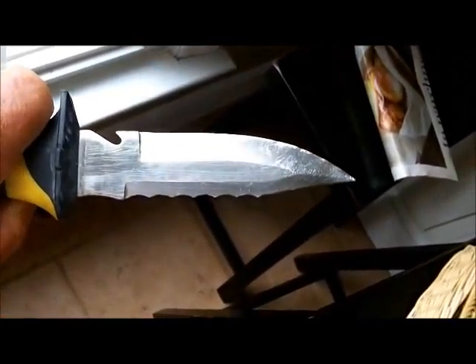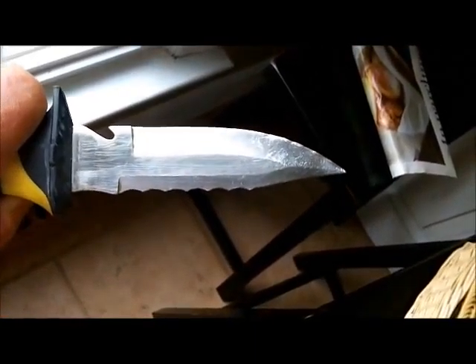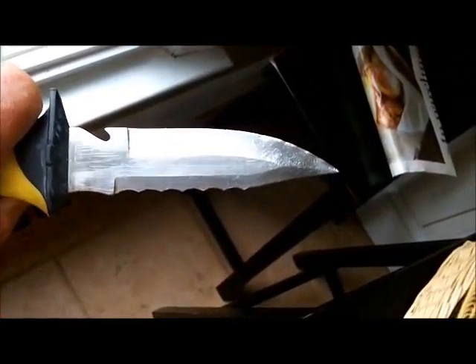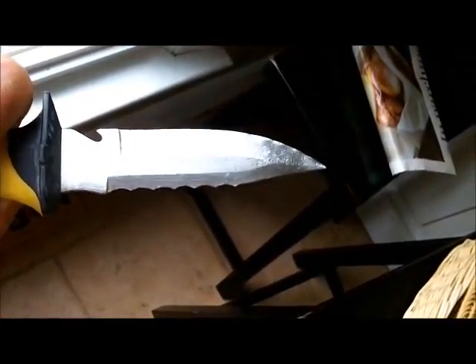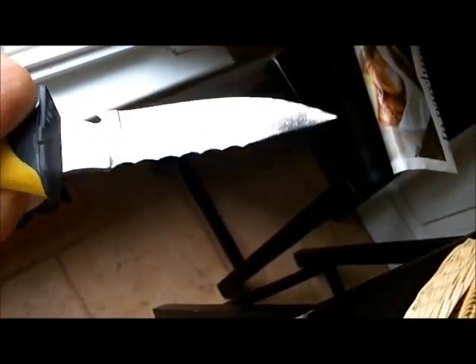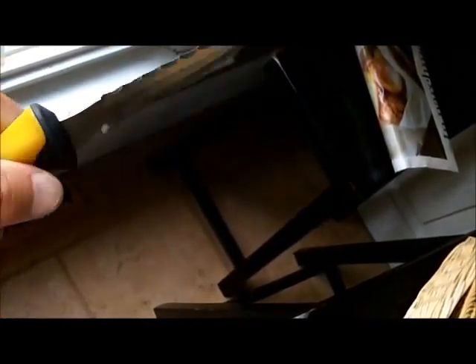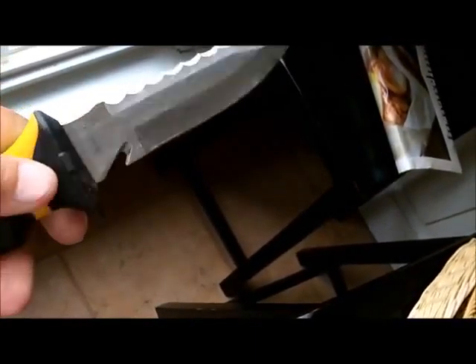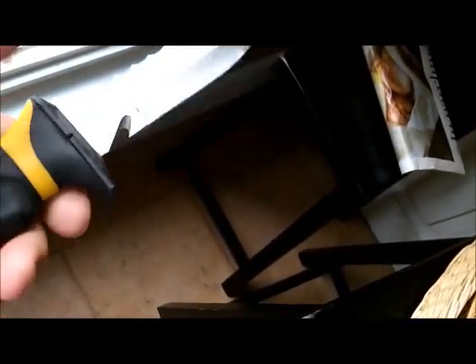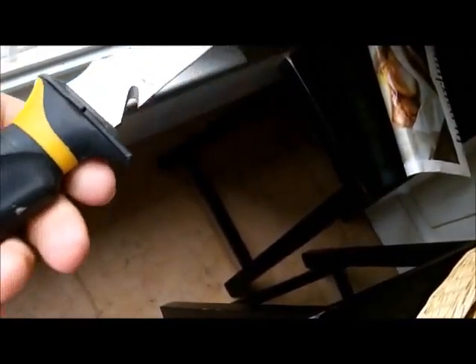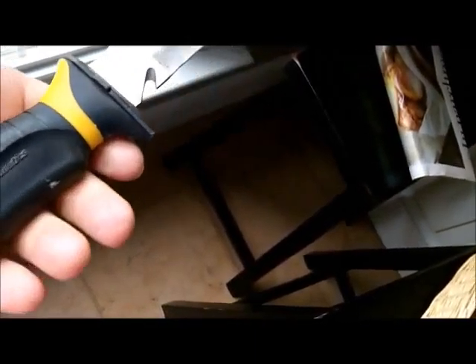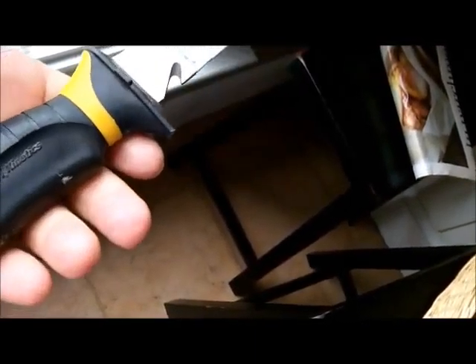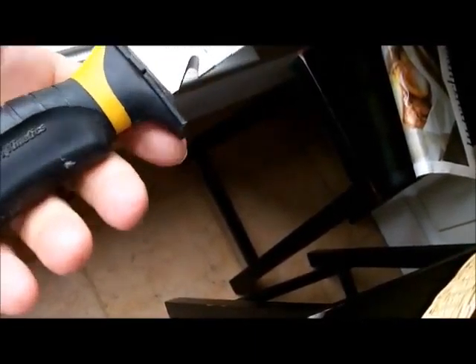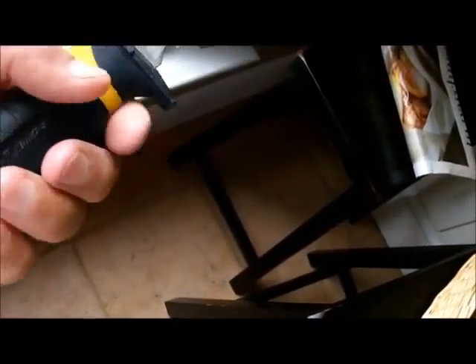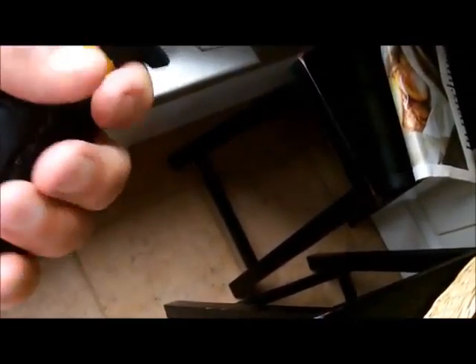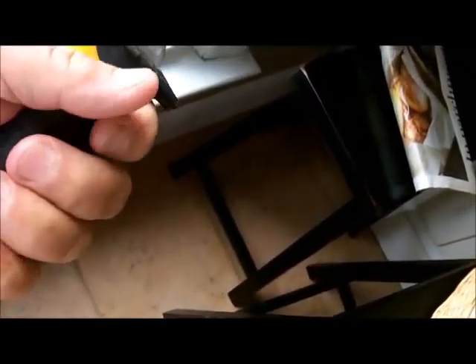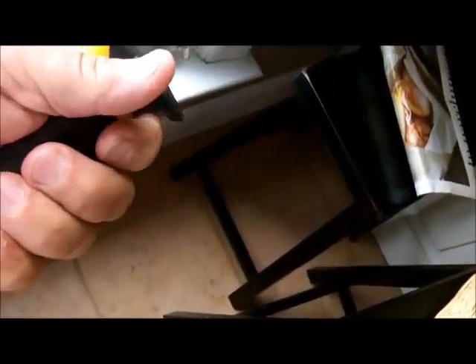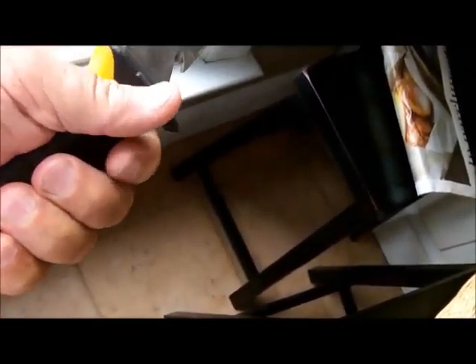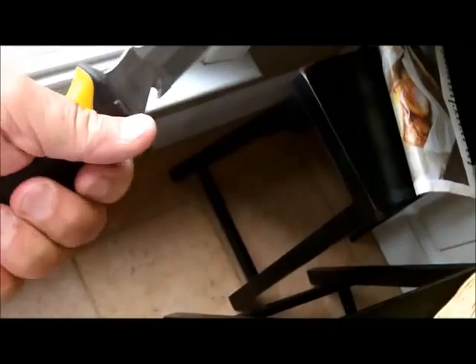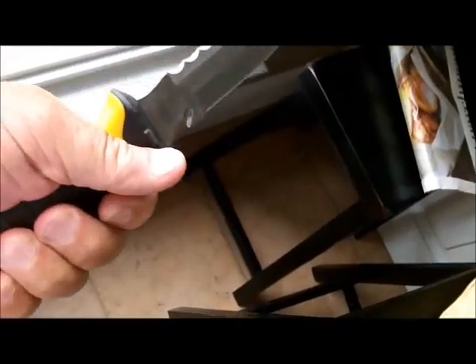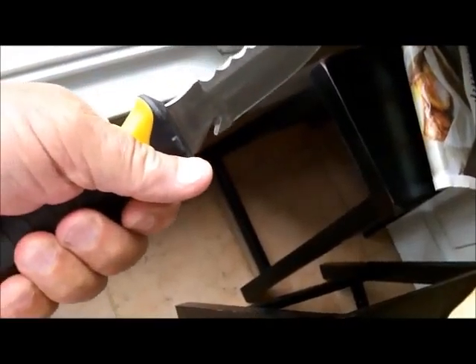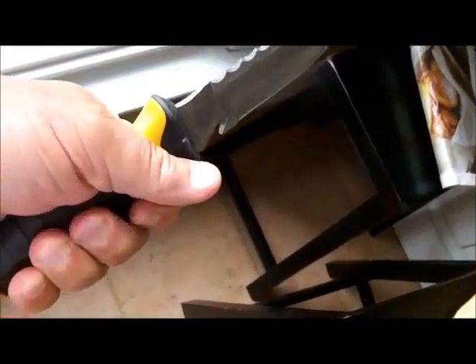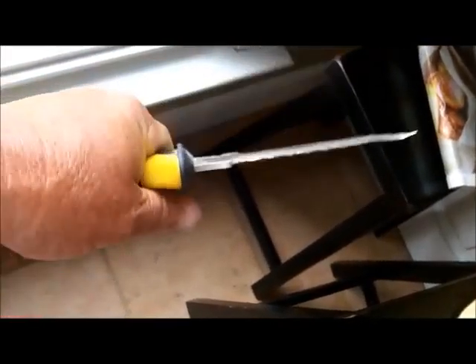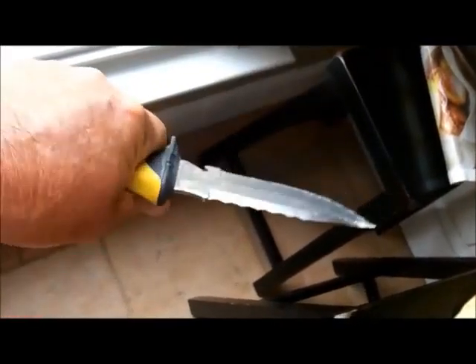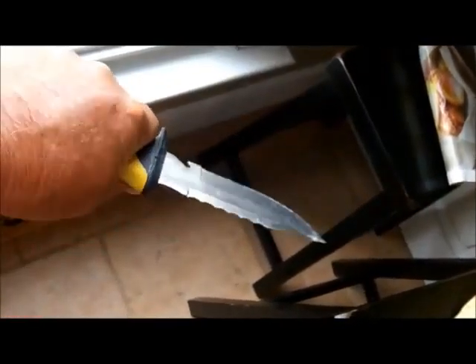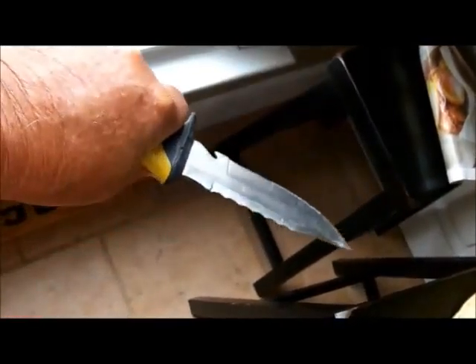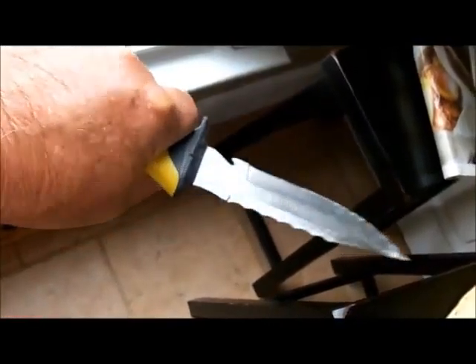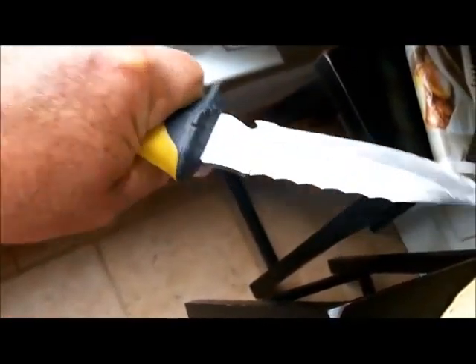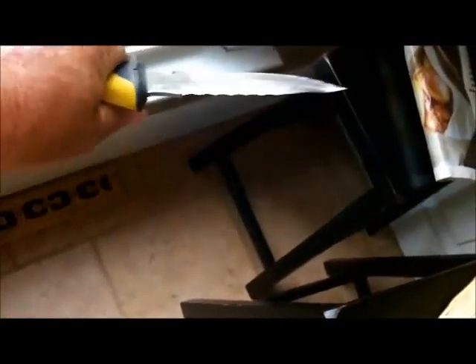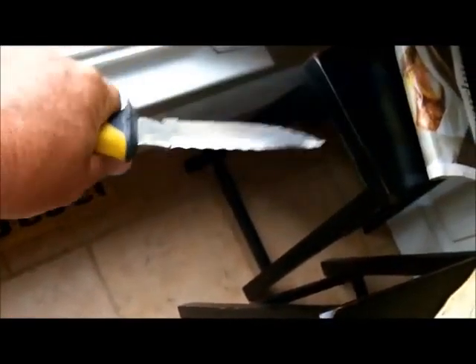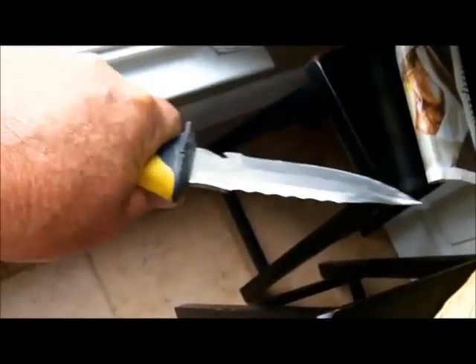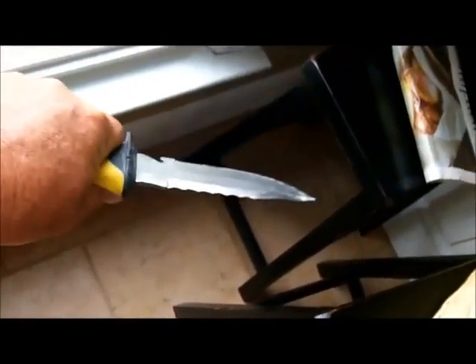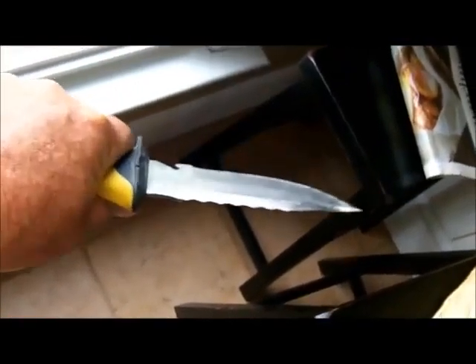But she'll sharpen up nice. It's got a comfortable handle on it. I like it.